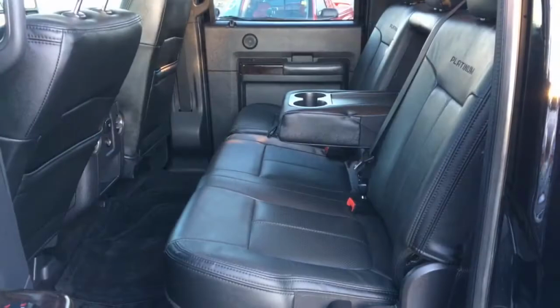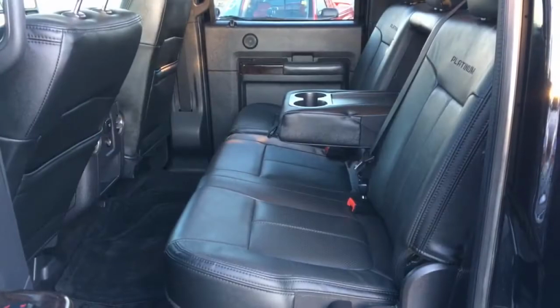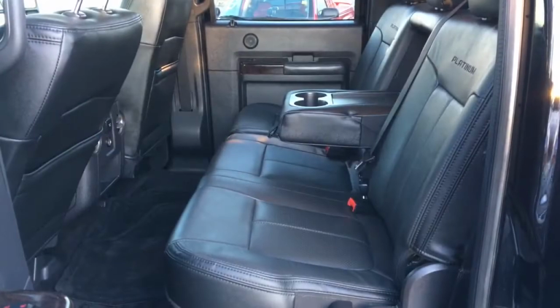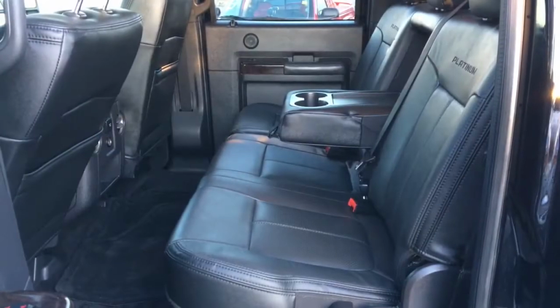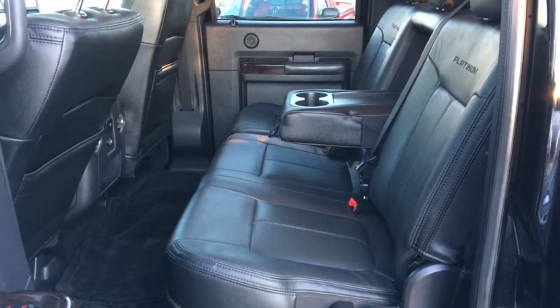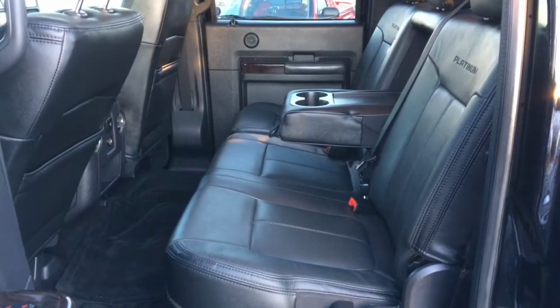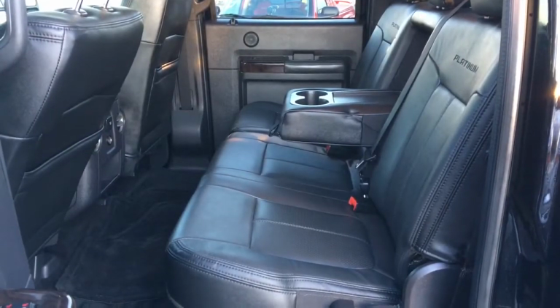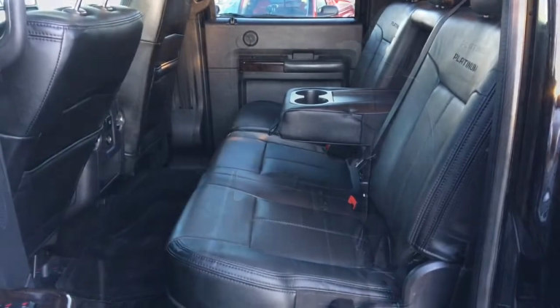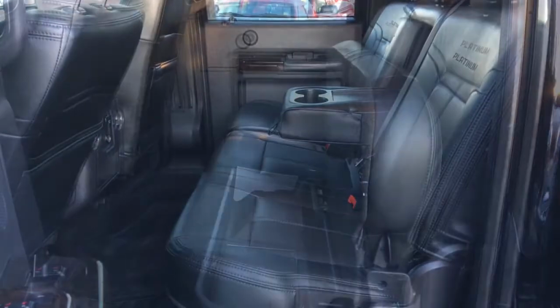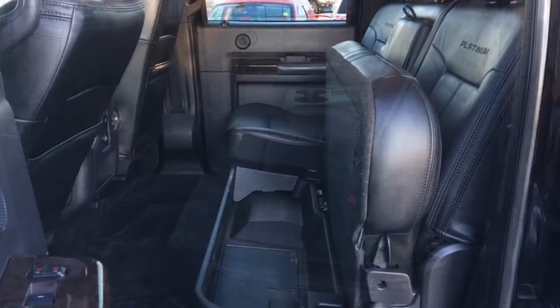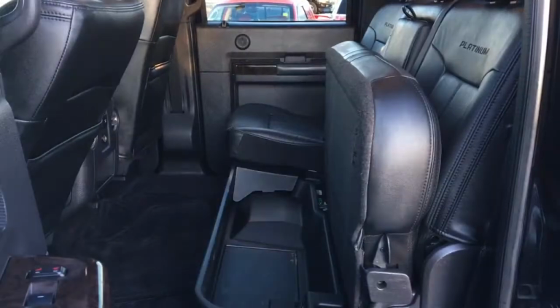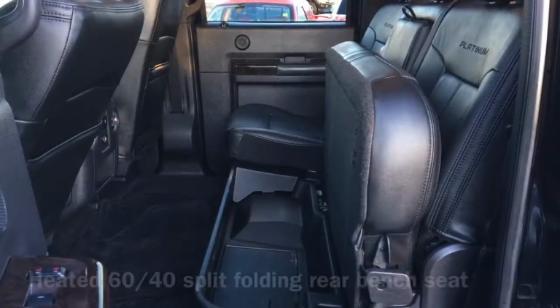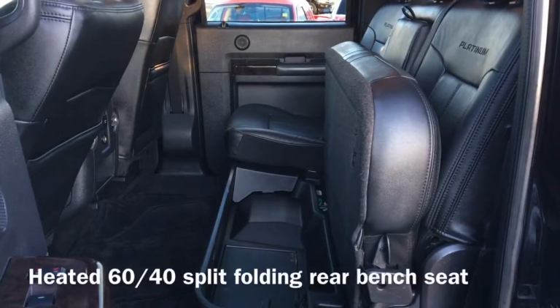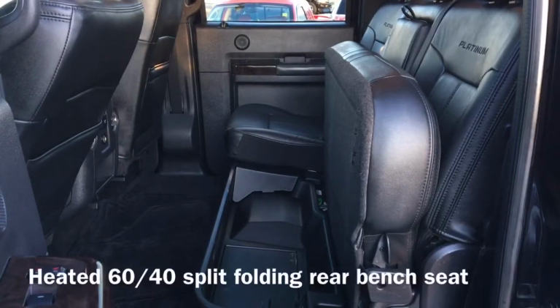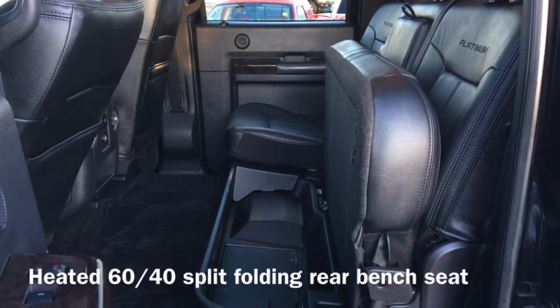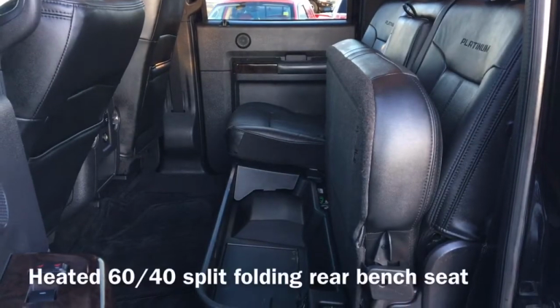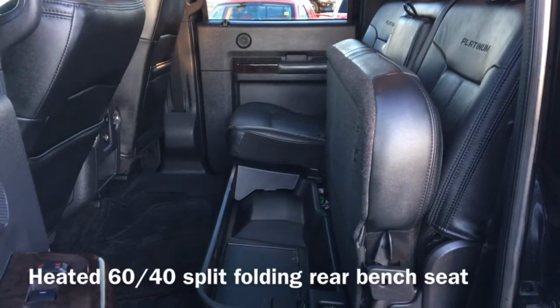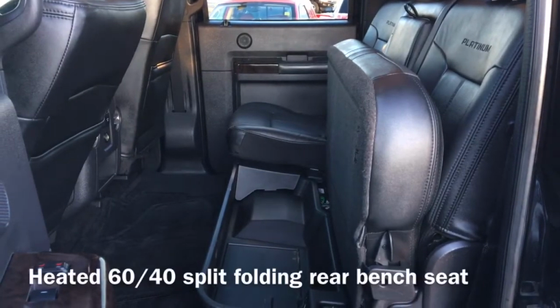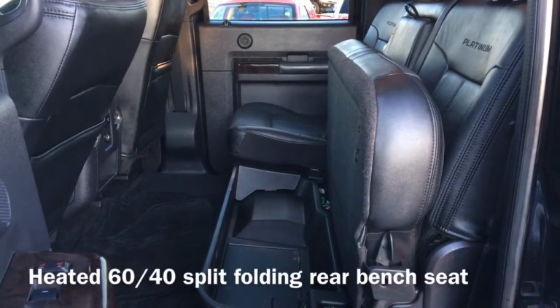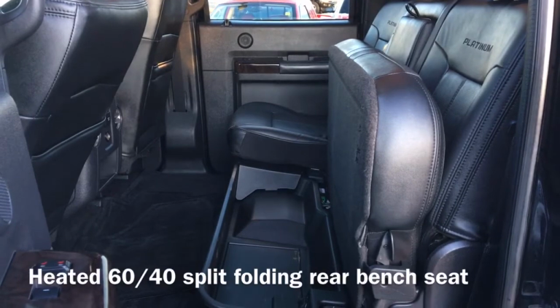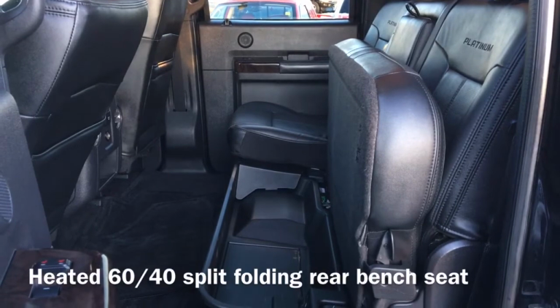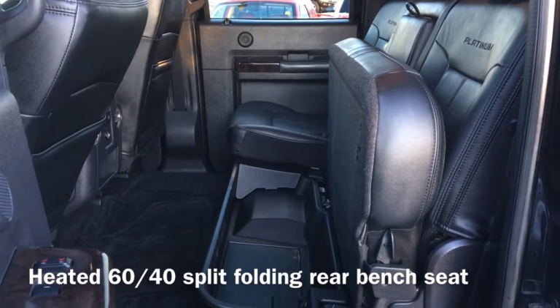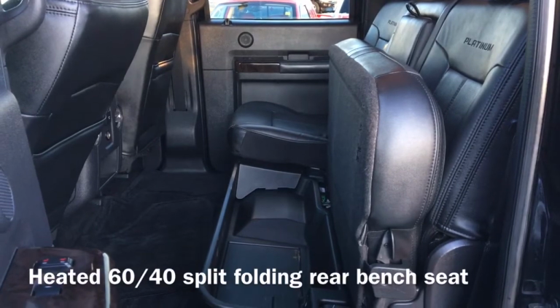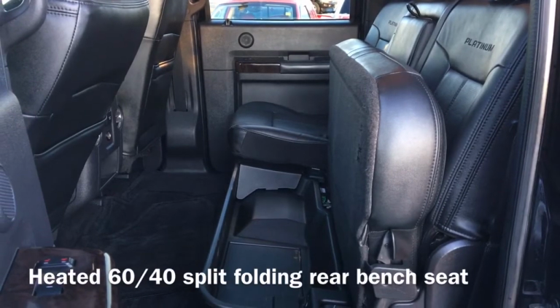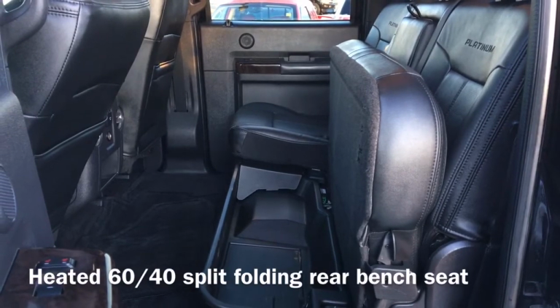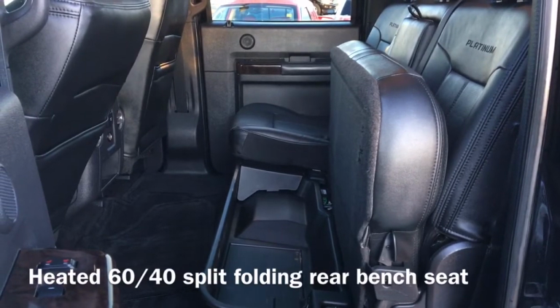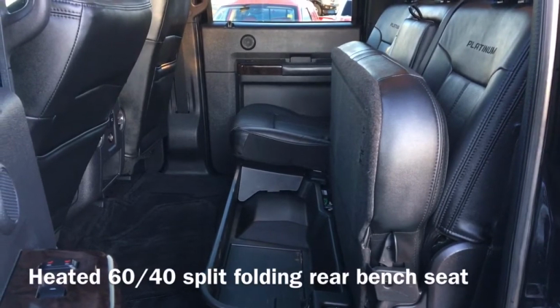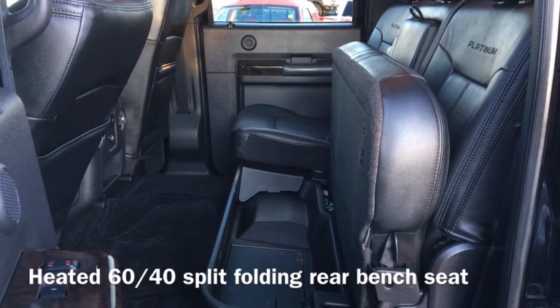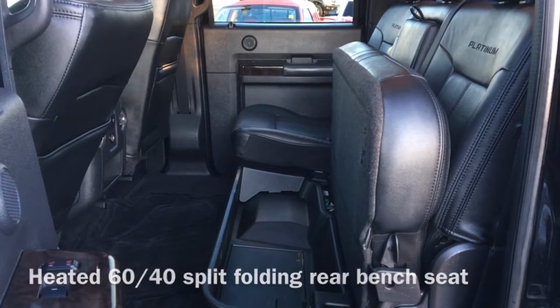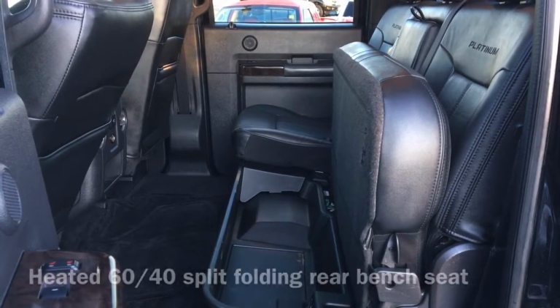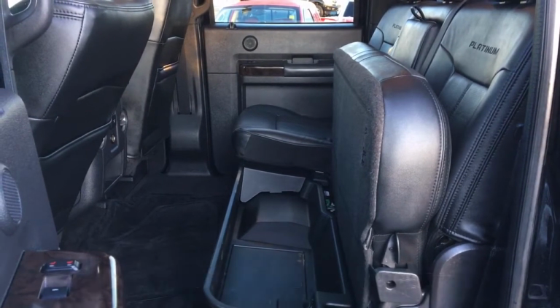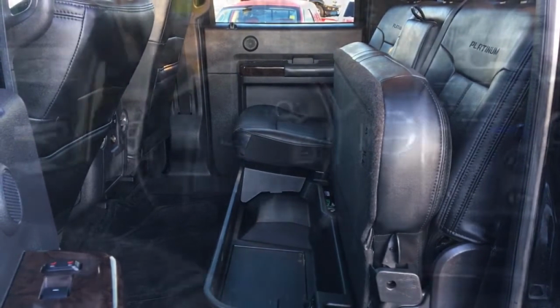Finally, moving to the back of the vehicle, we have our heated 60/40 split folding rear bench seat.